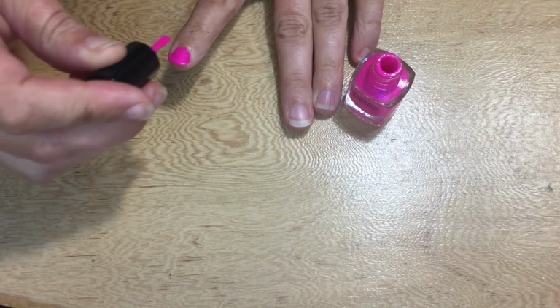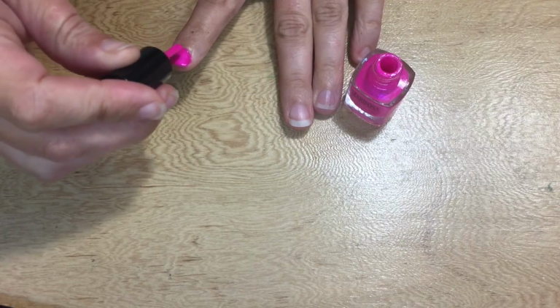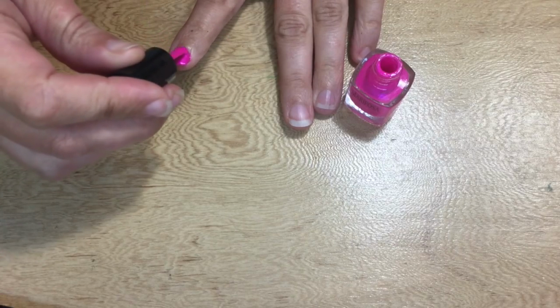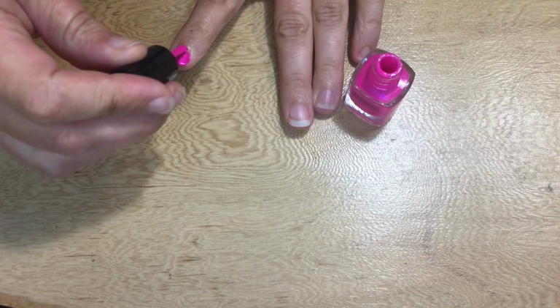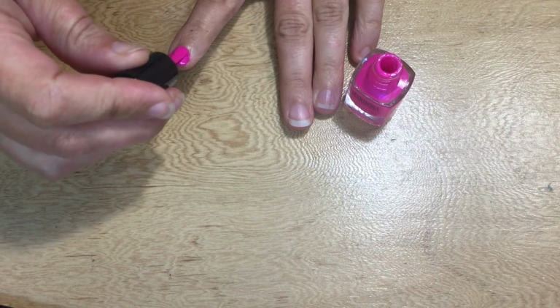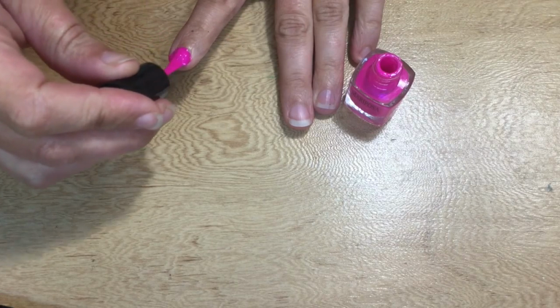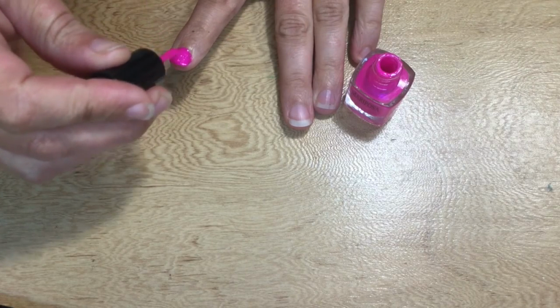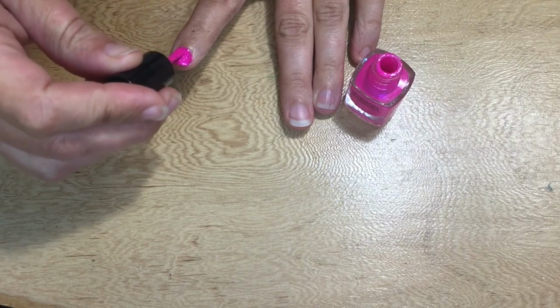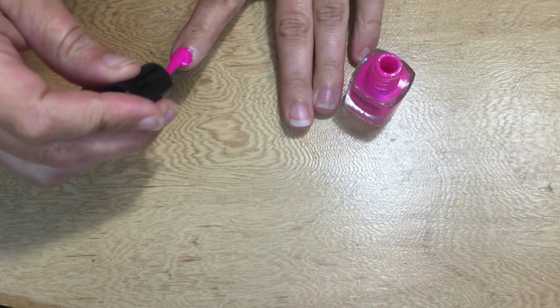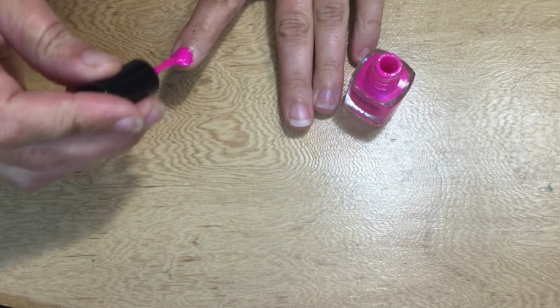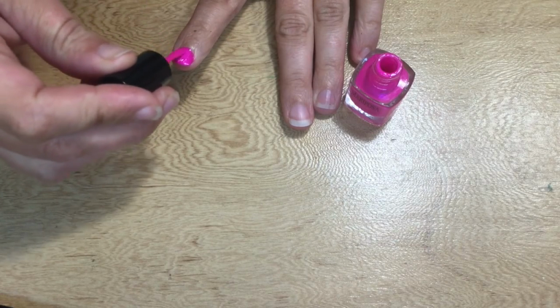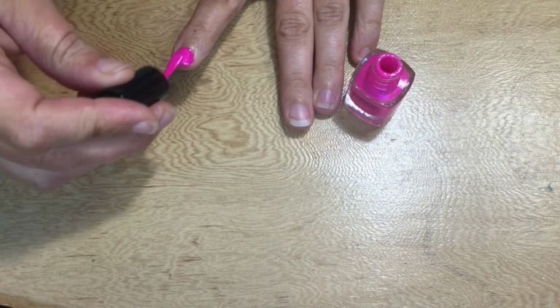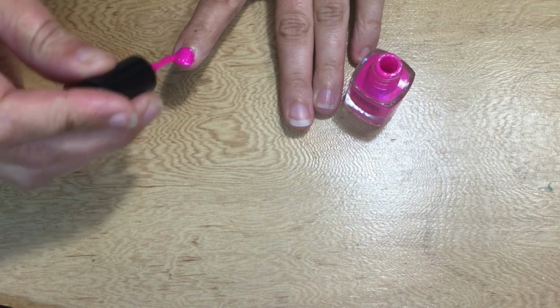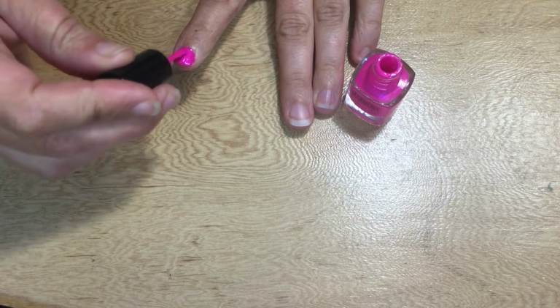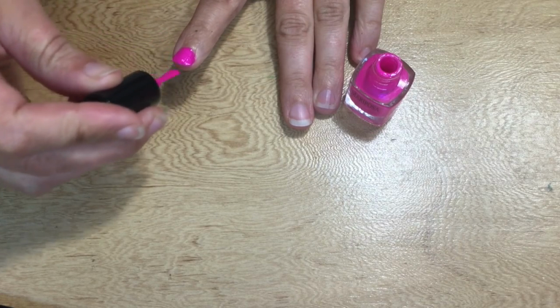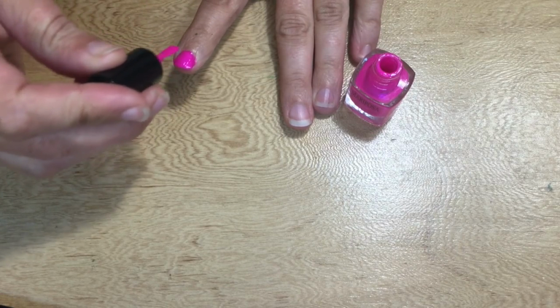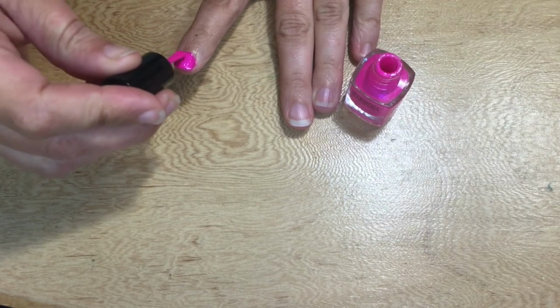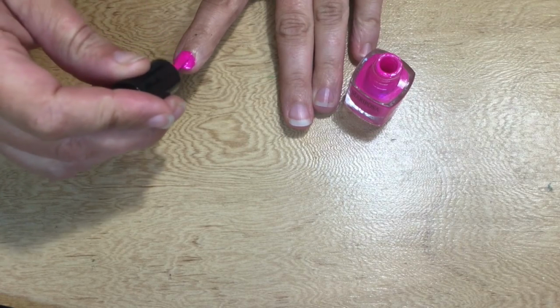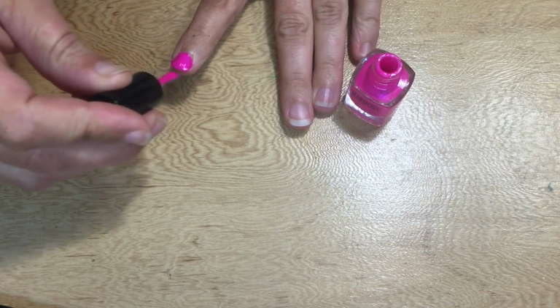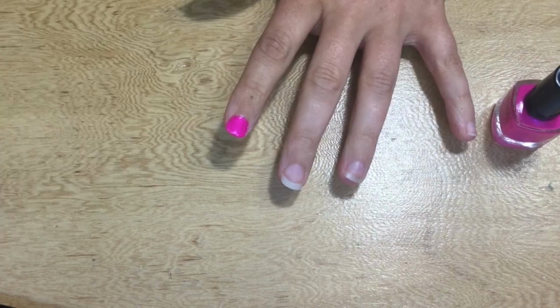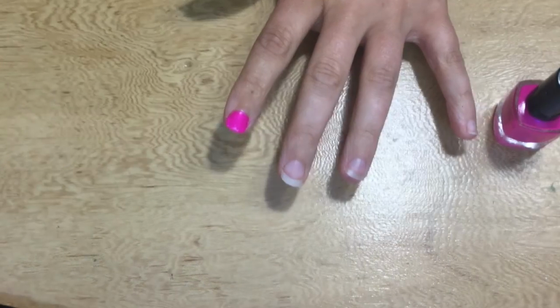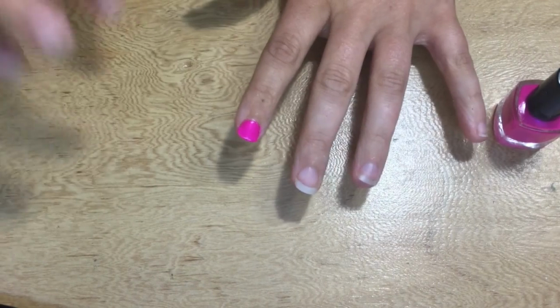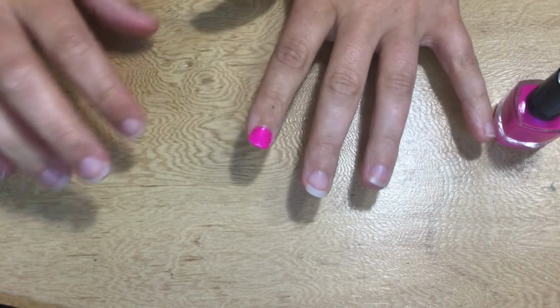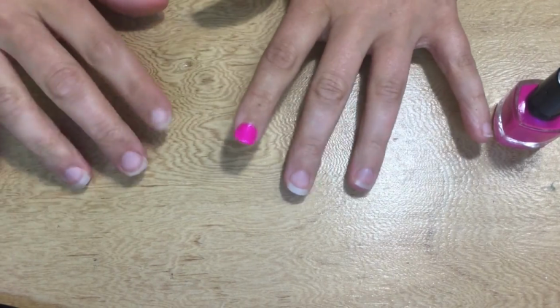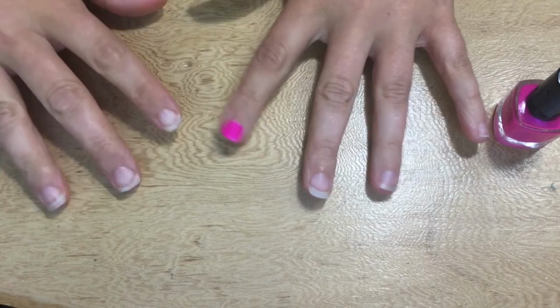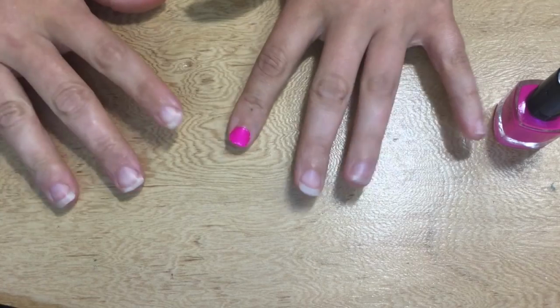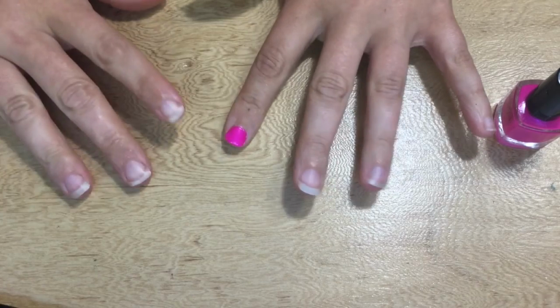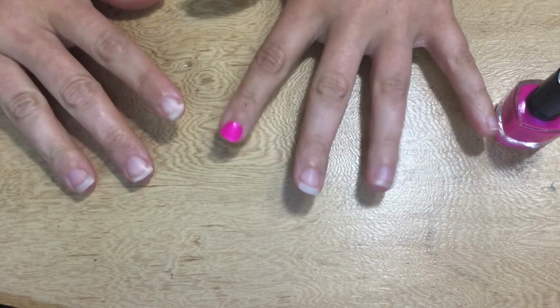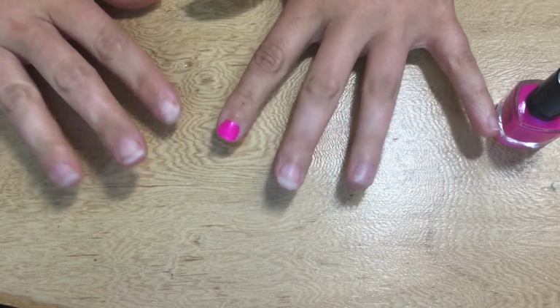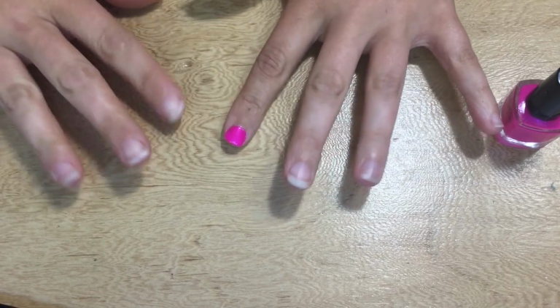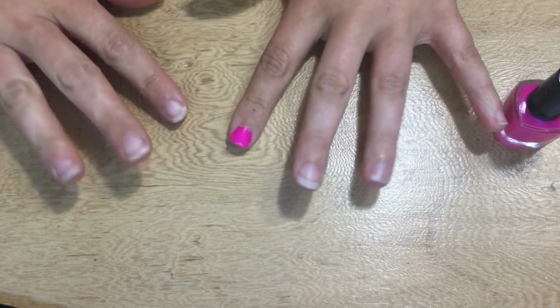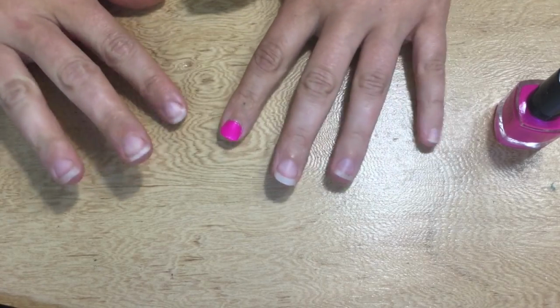First you need to do a base coat in the color of your choice. Then you need to wait for it to dry.